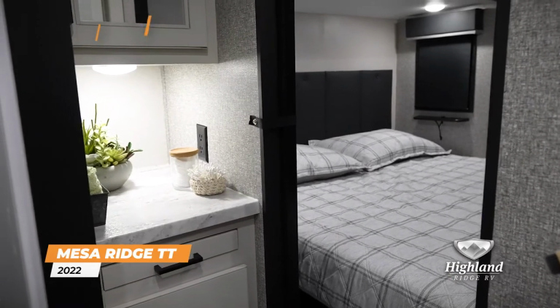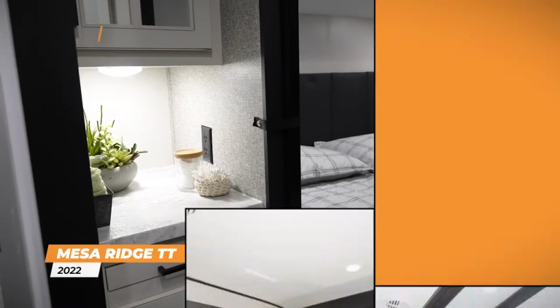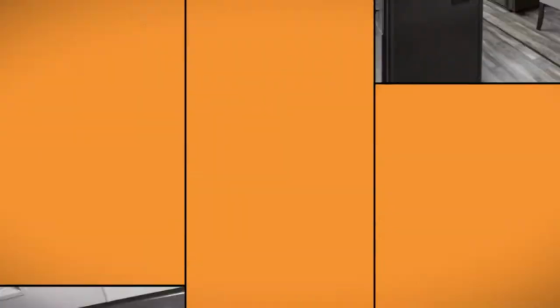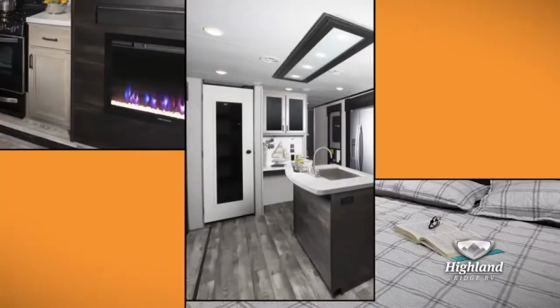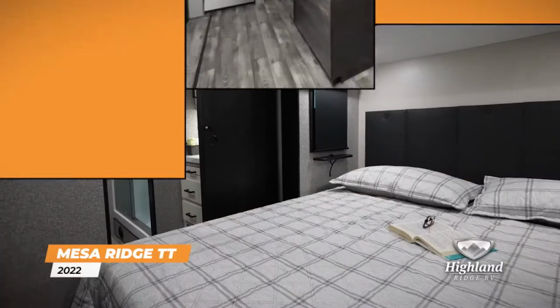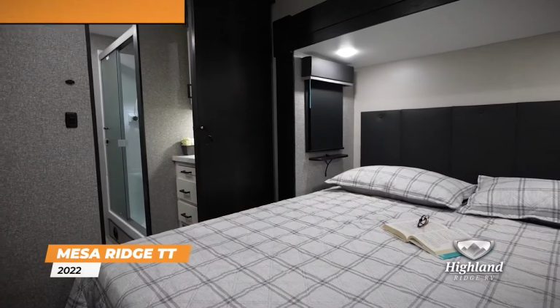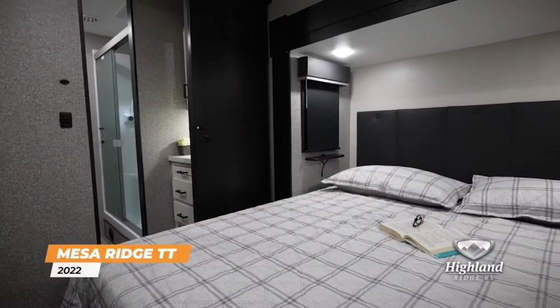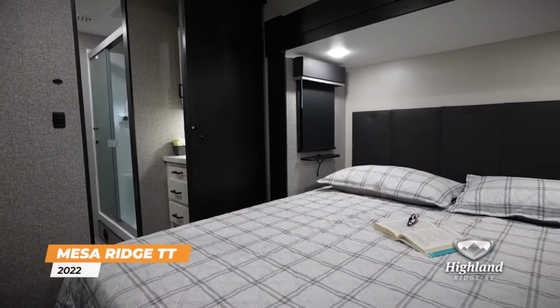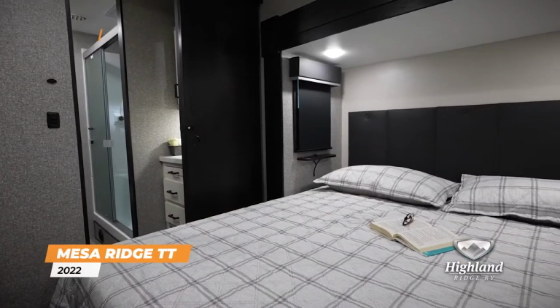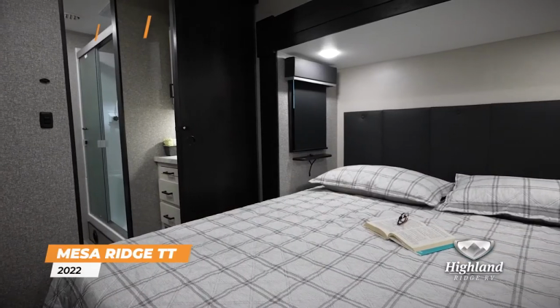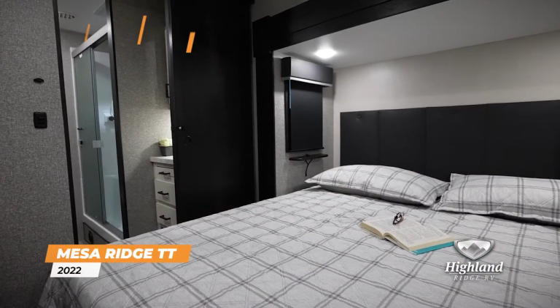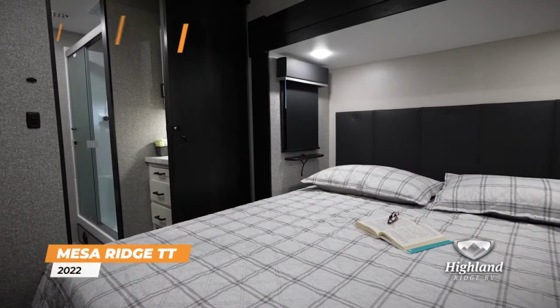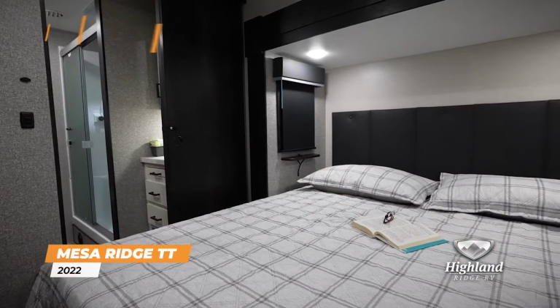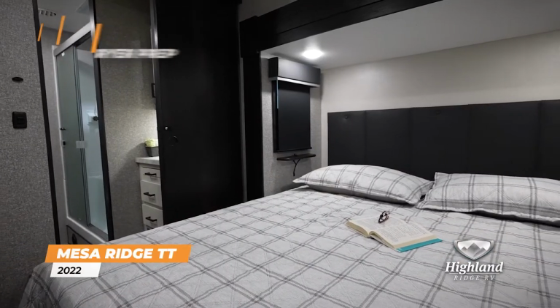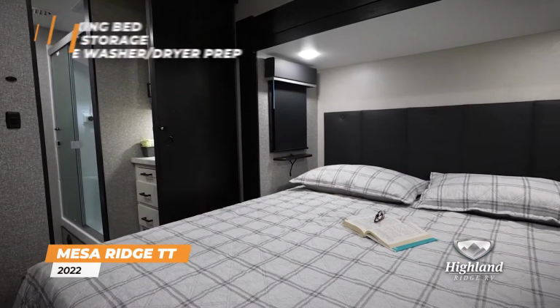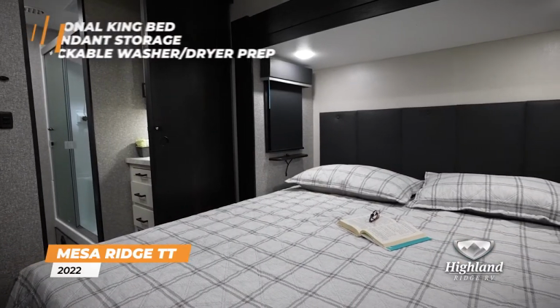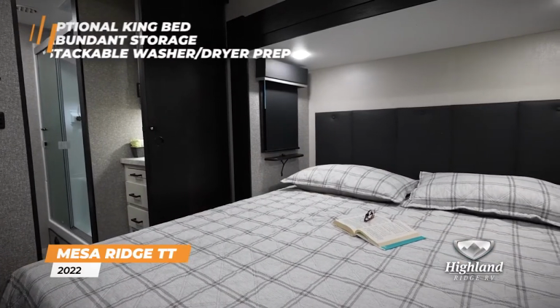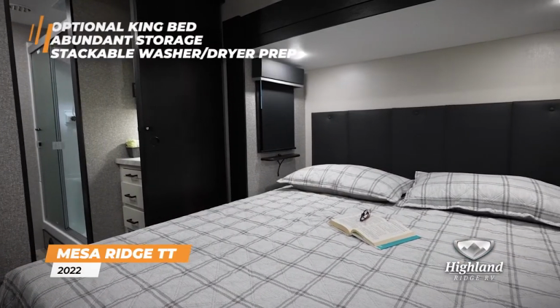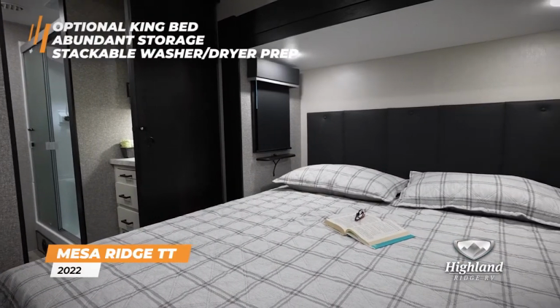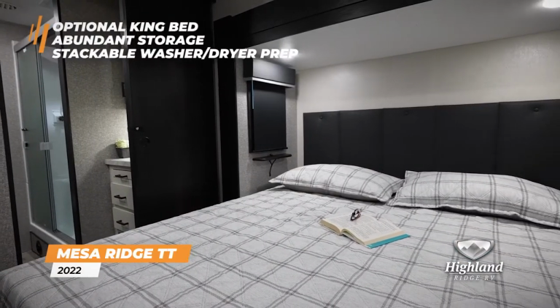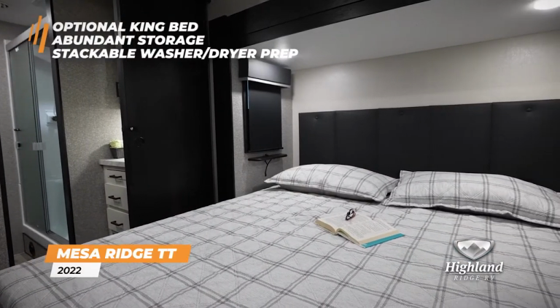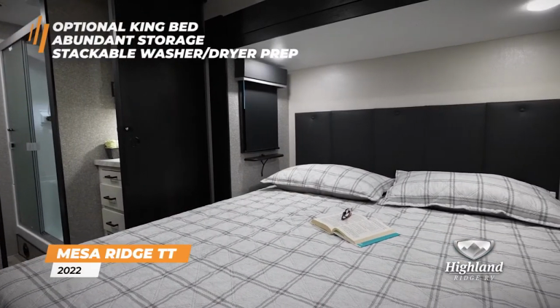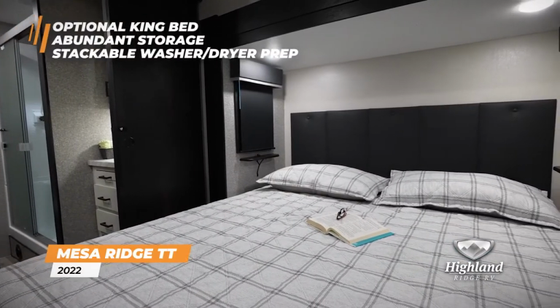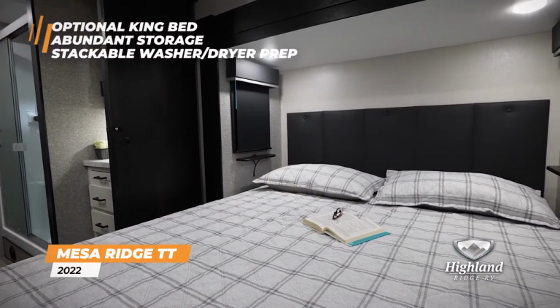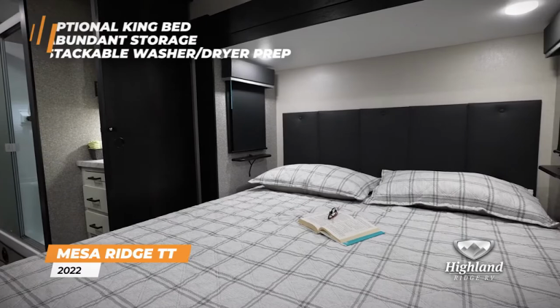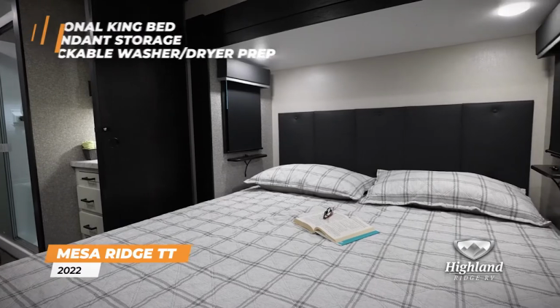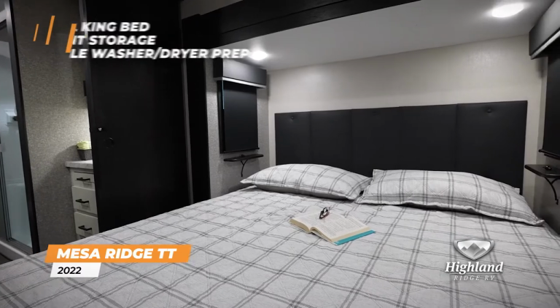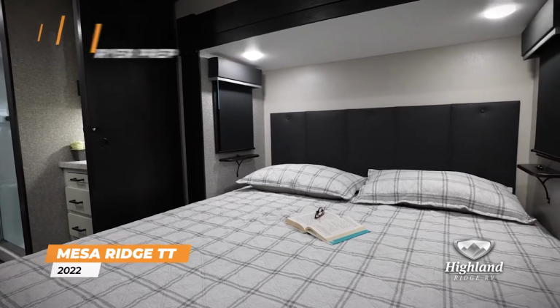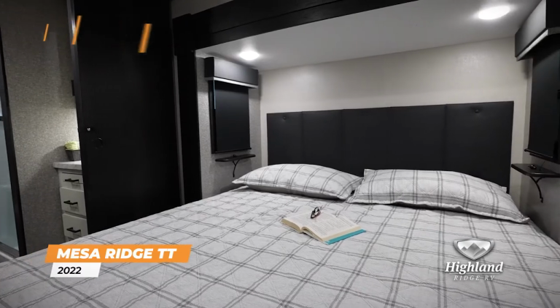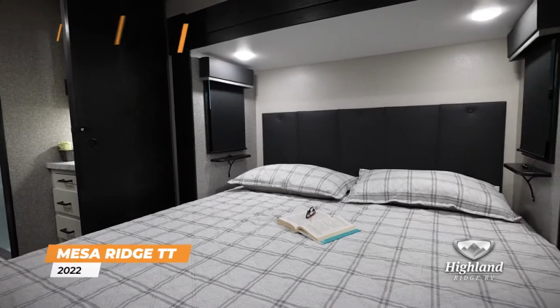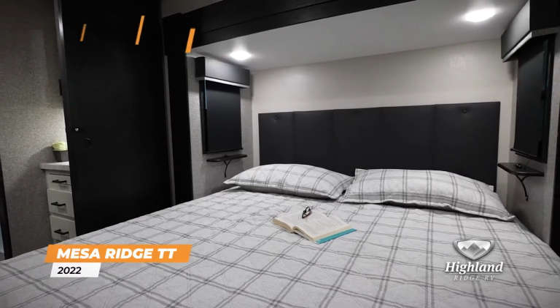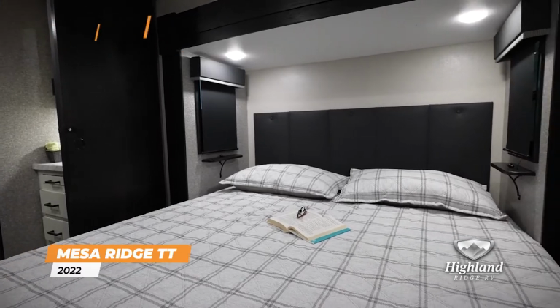The master bedroom offers an optional king bed, abundant storage, and stackable washer dryer prep.